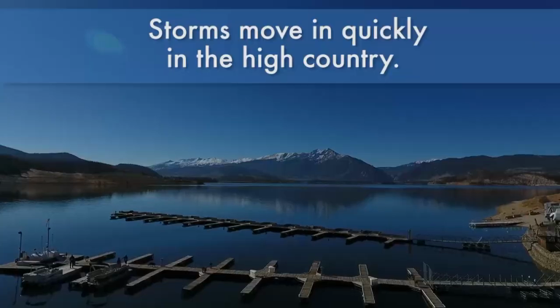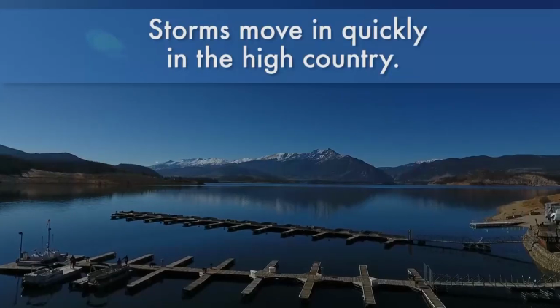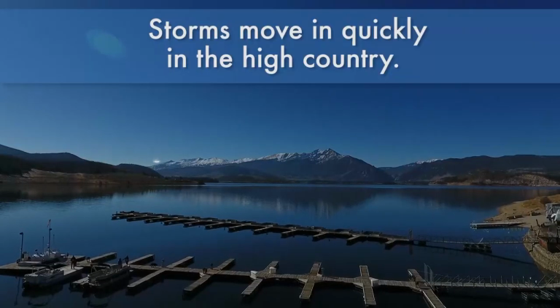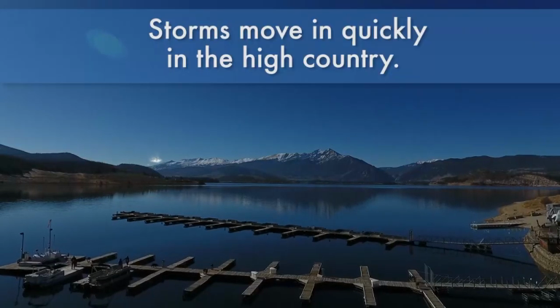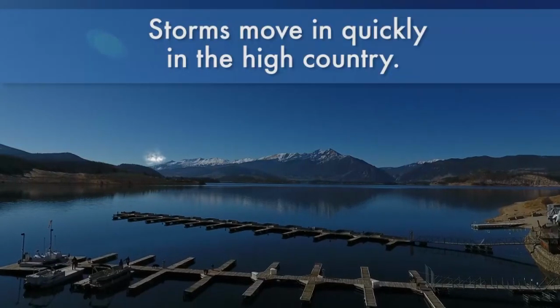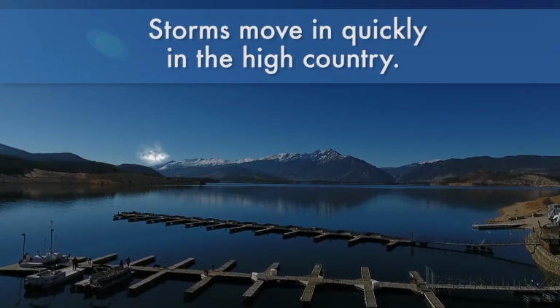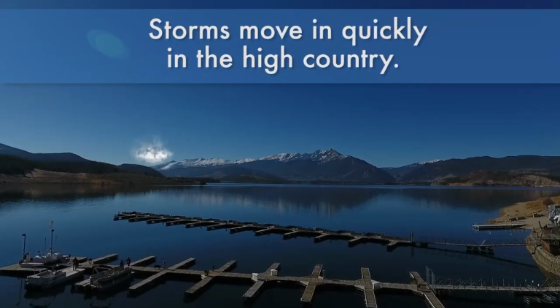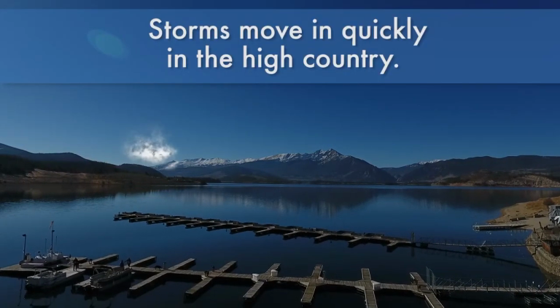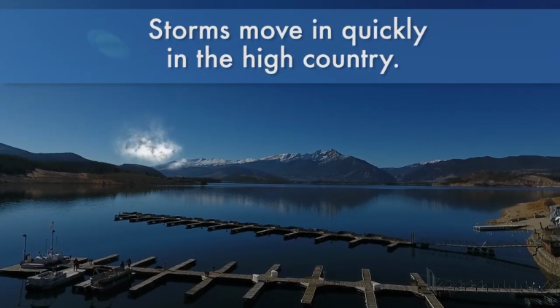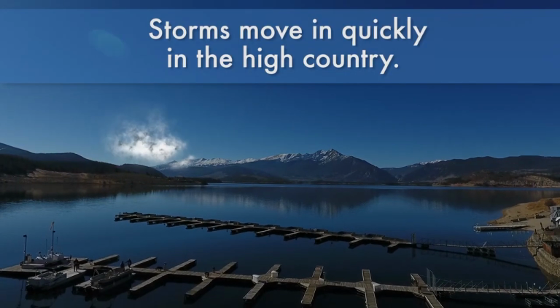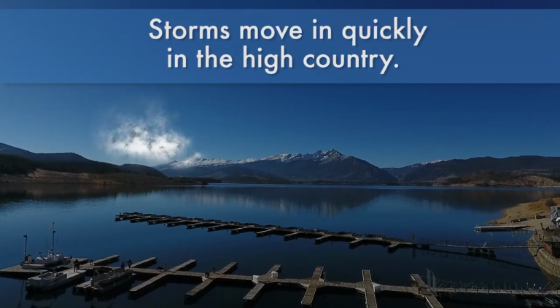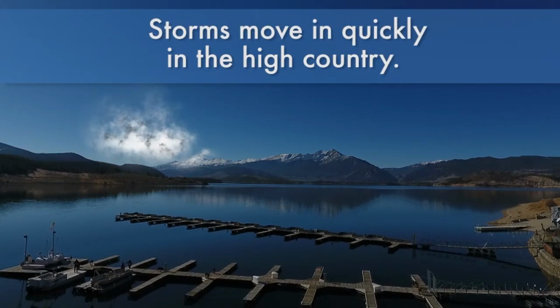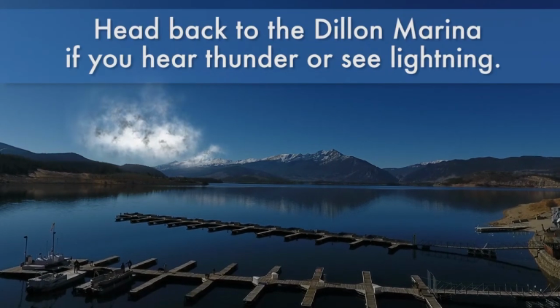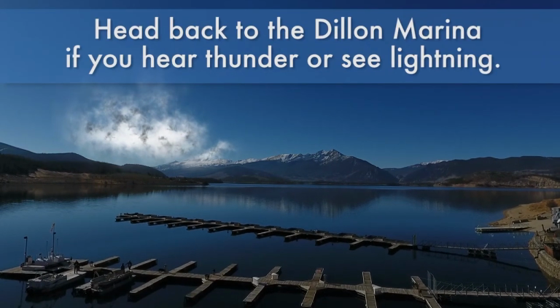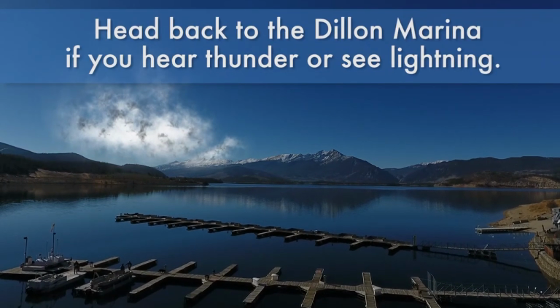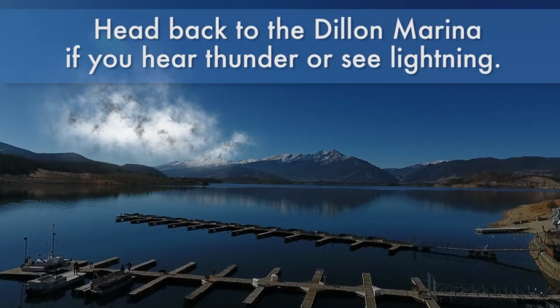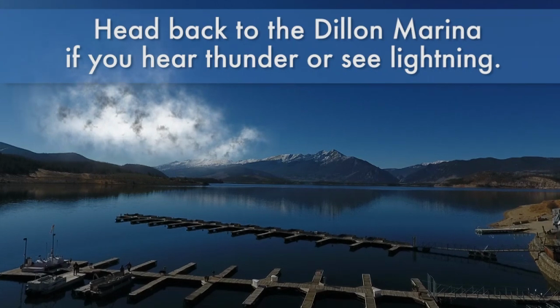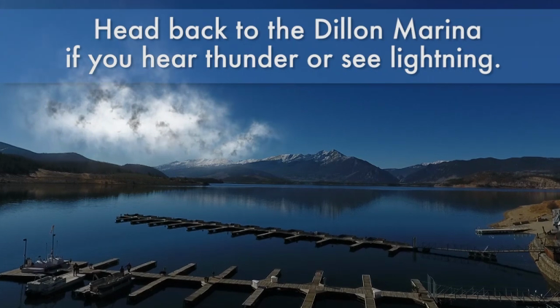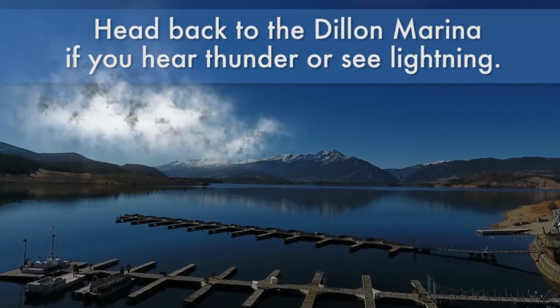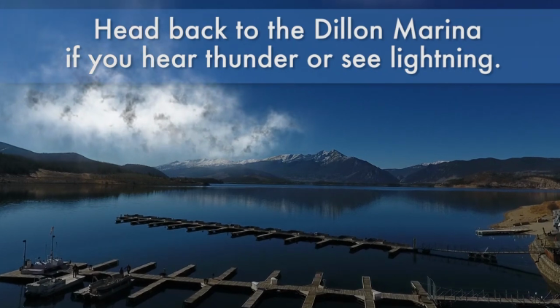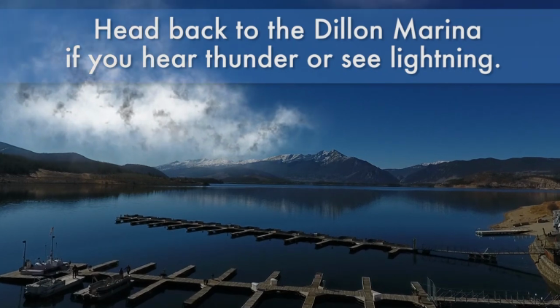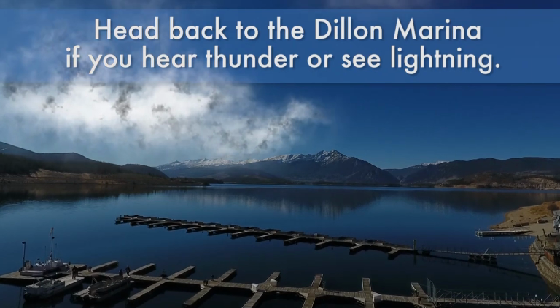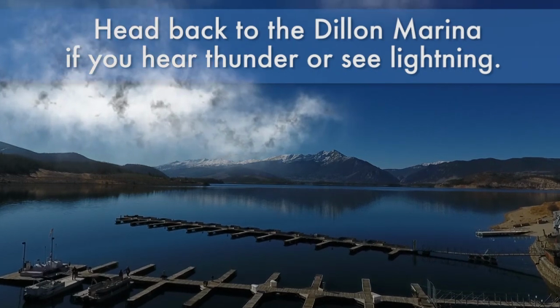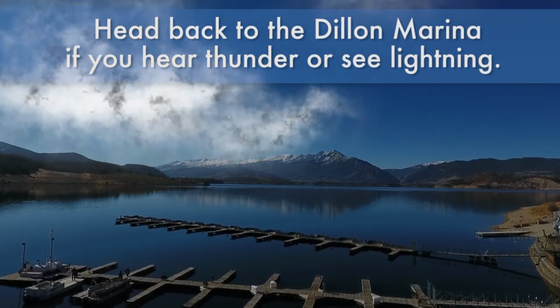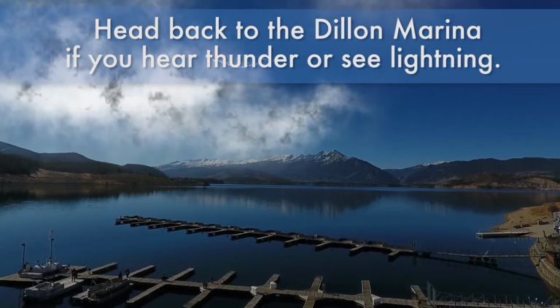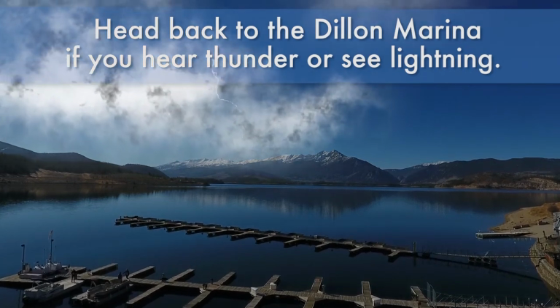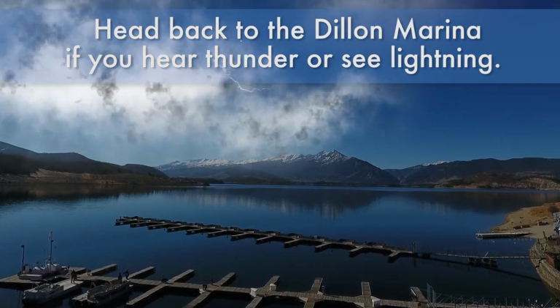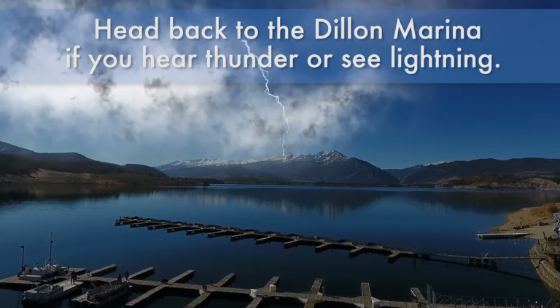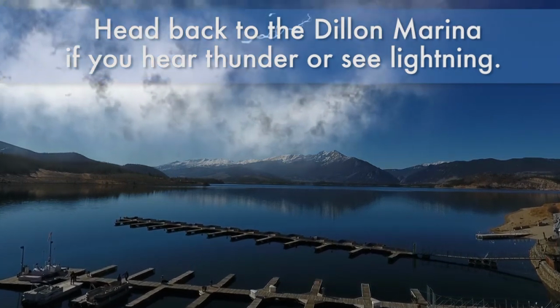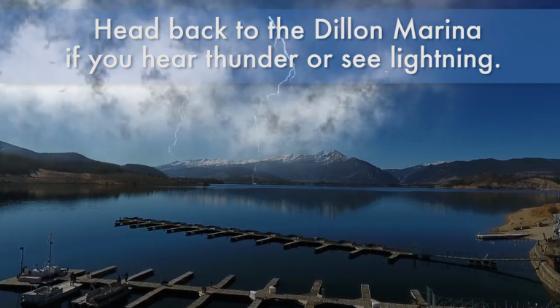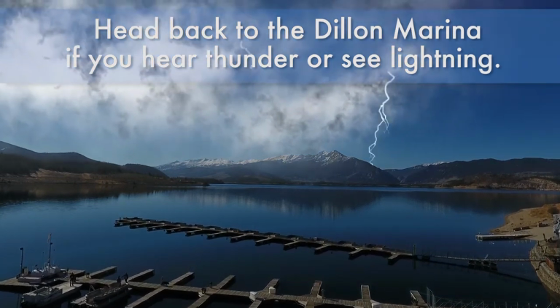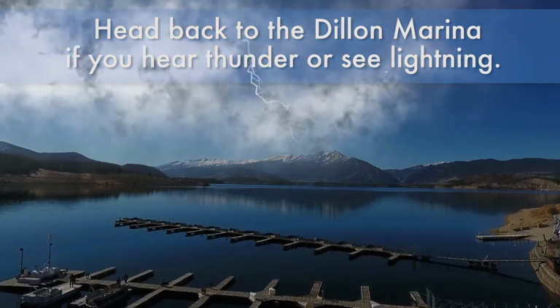Storms move in quickly in the high country. Head back to the Dillon marina if you hear thunder or see lightning.